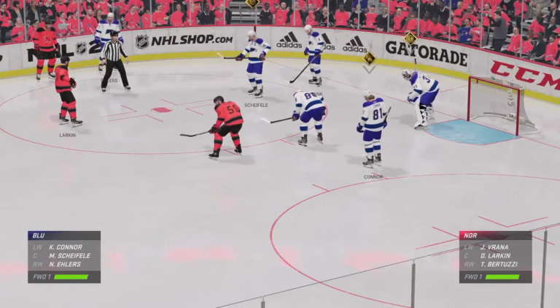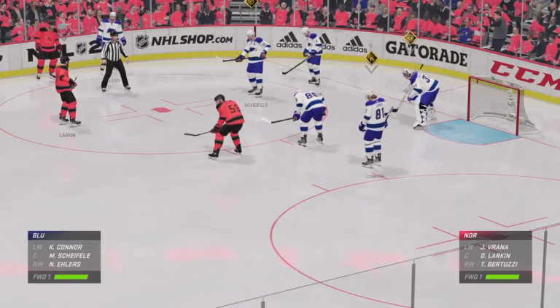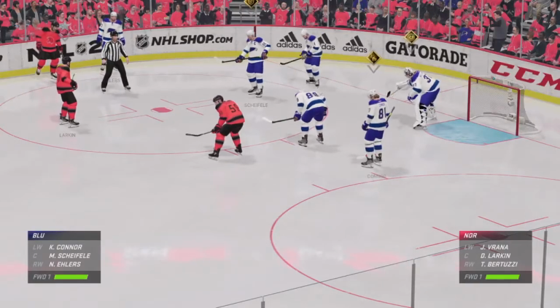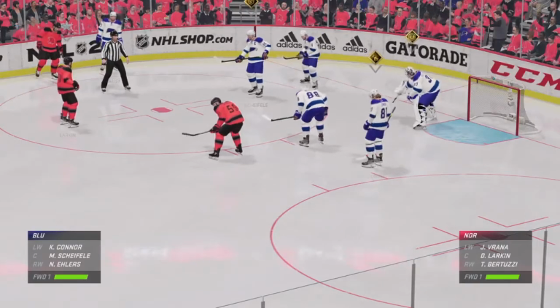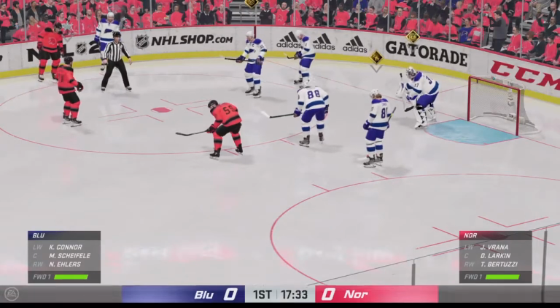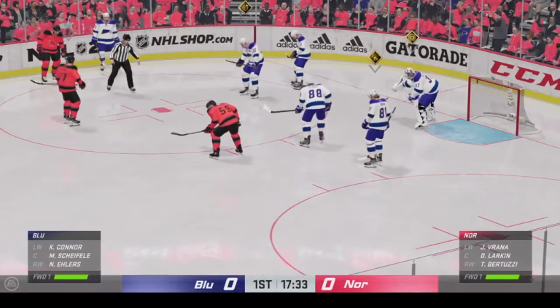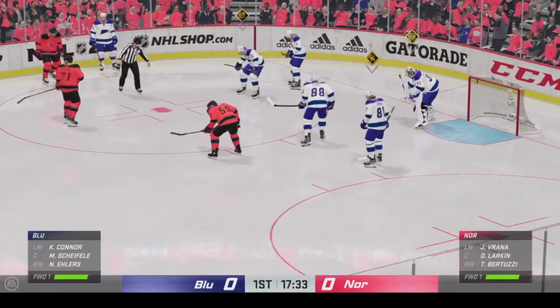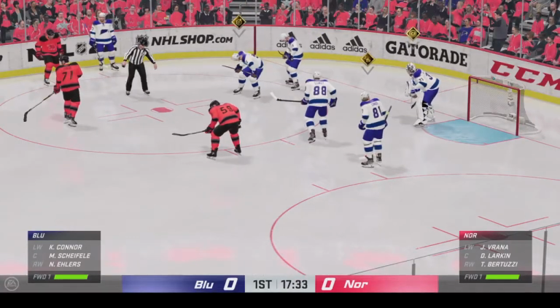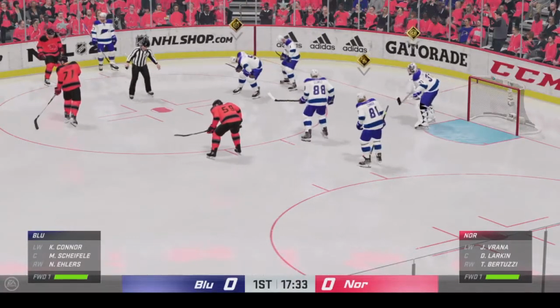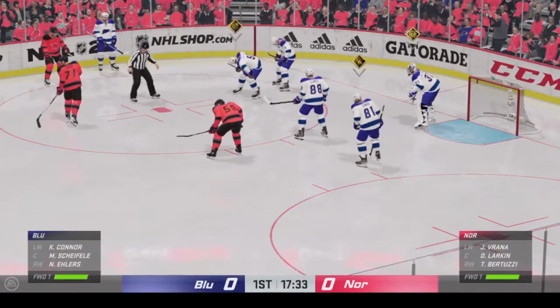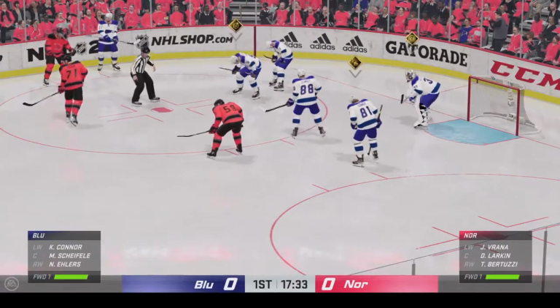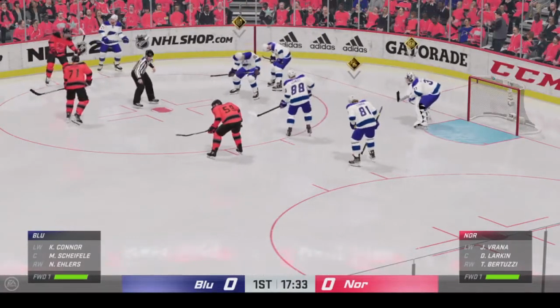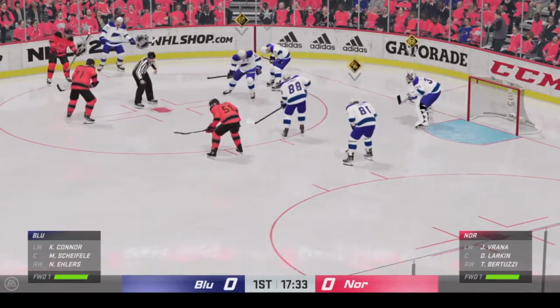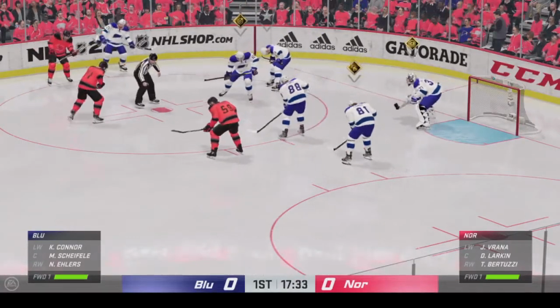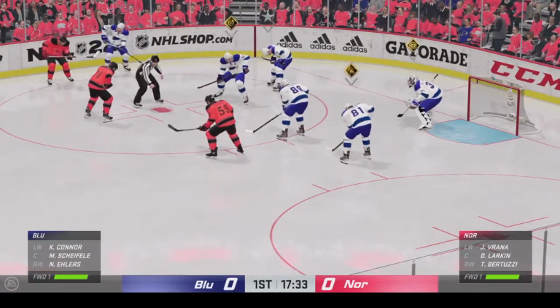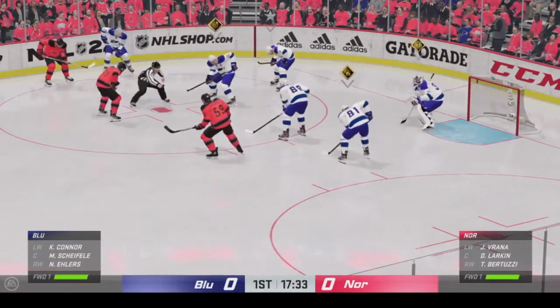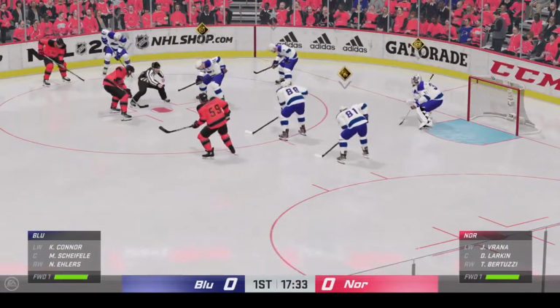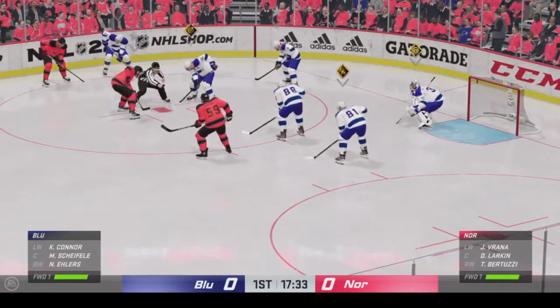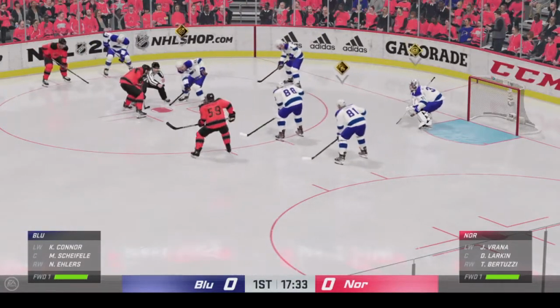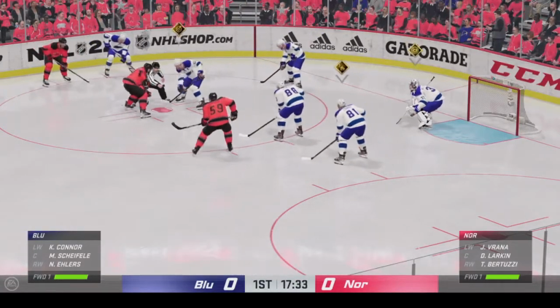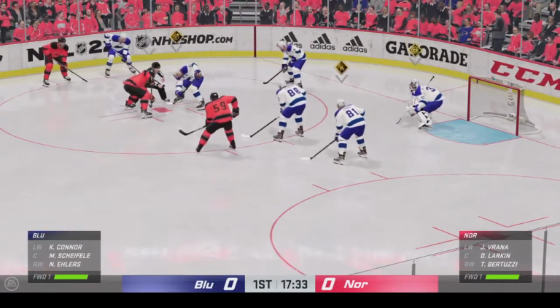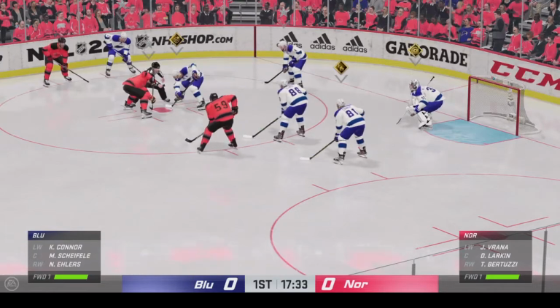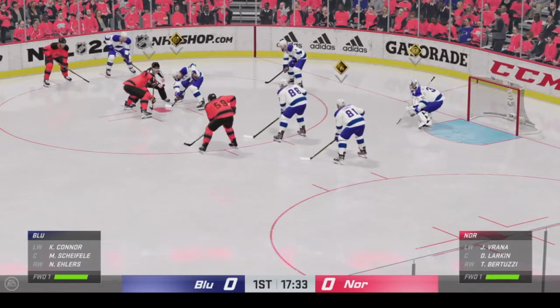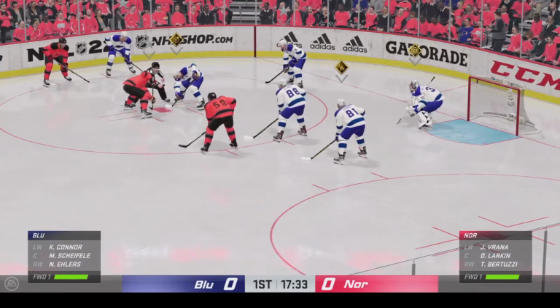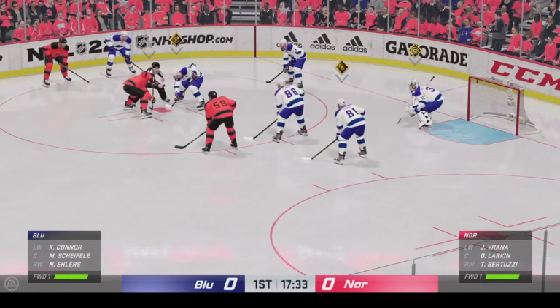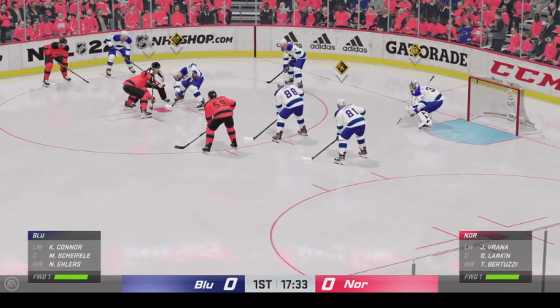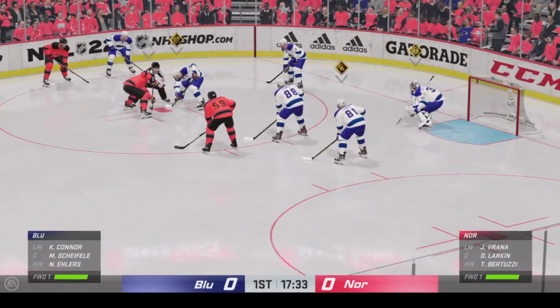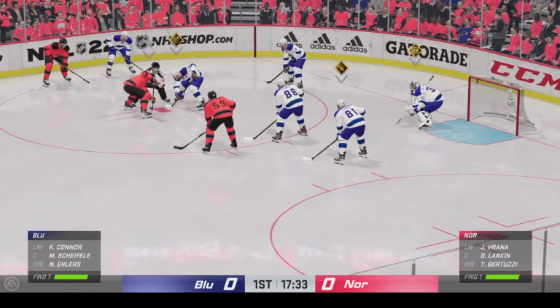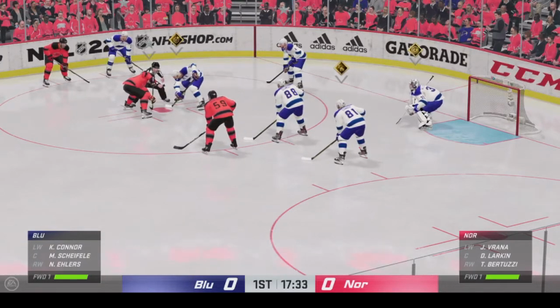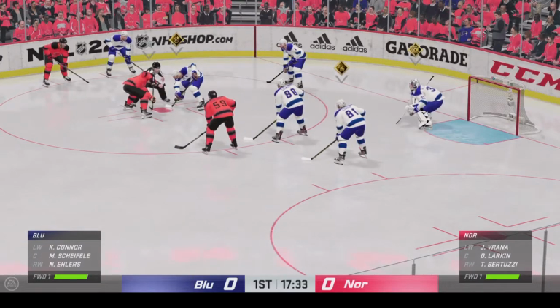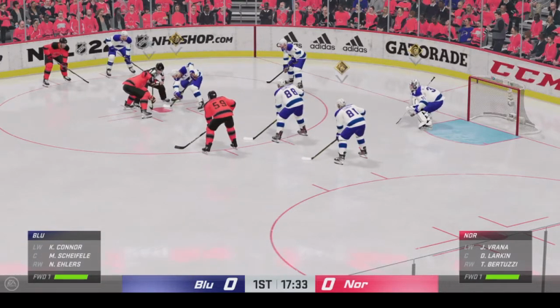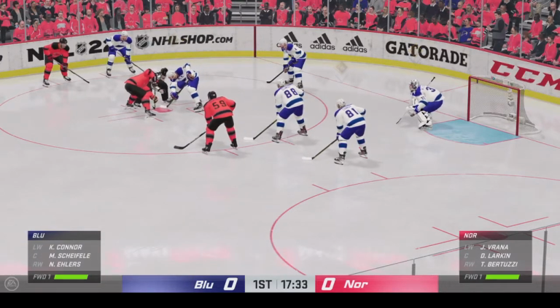Still early on in this frame. James and Ray with you — so glad you could join us. The game is still scoreless.